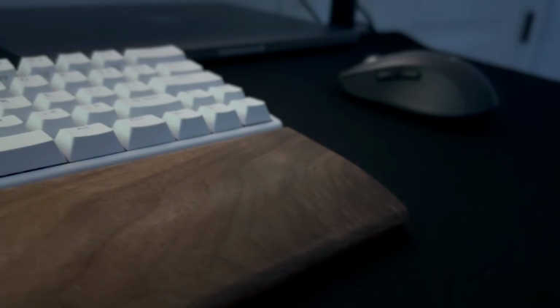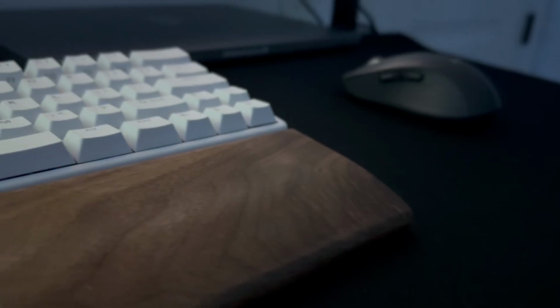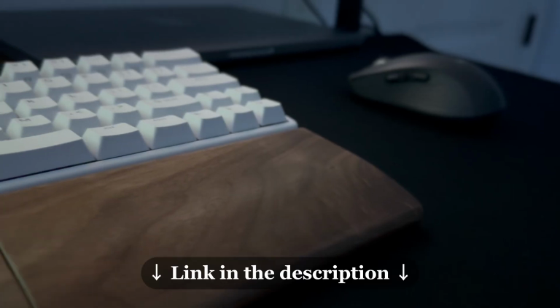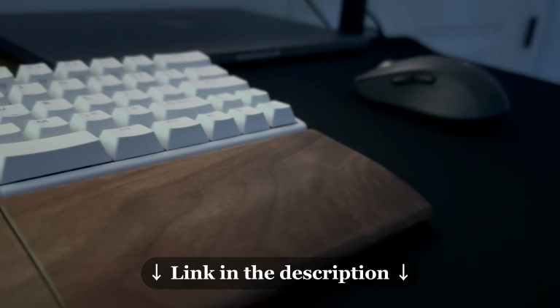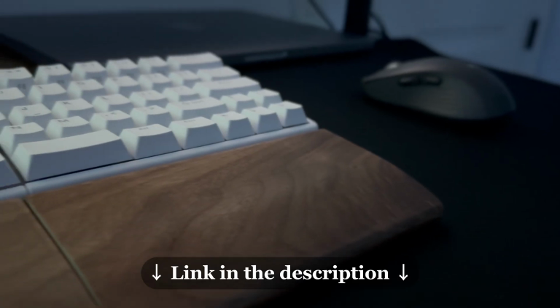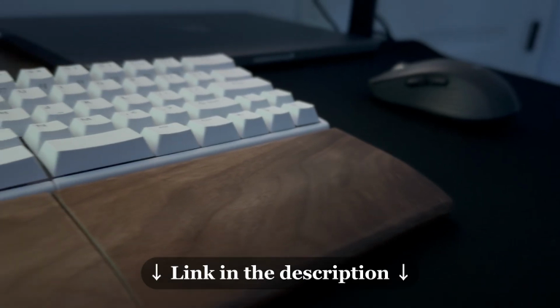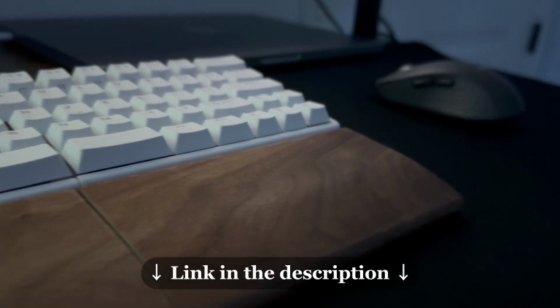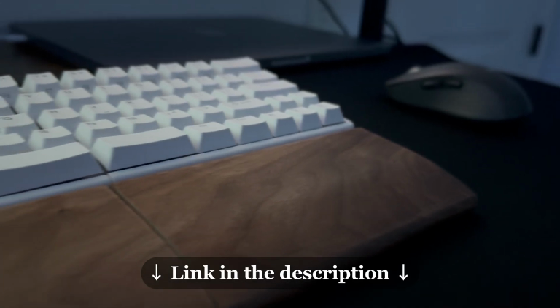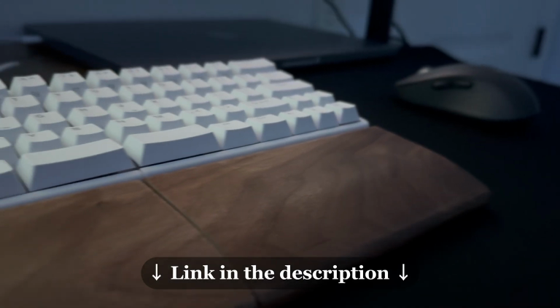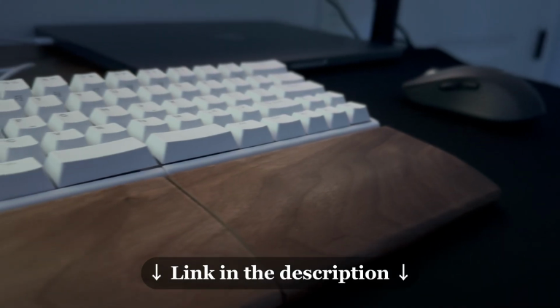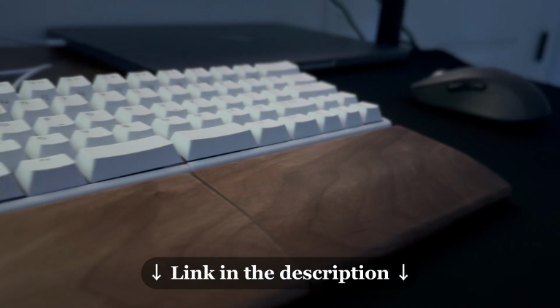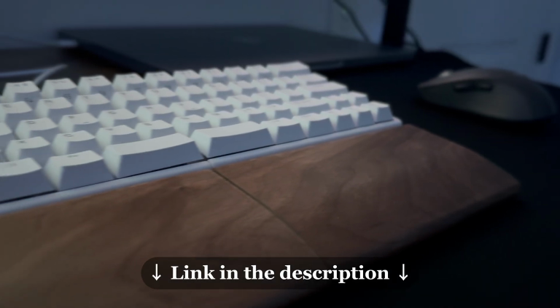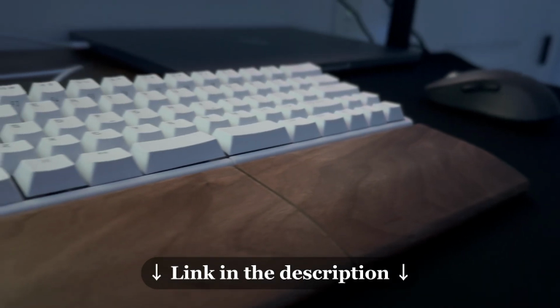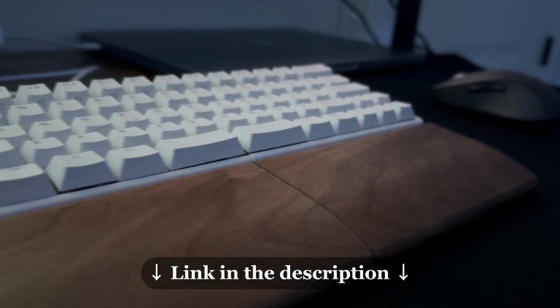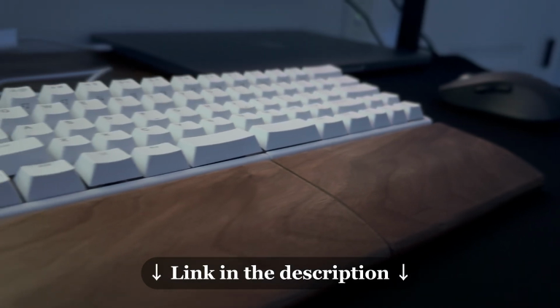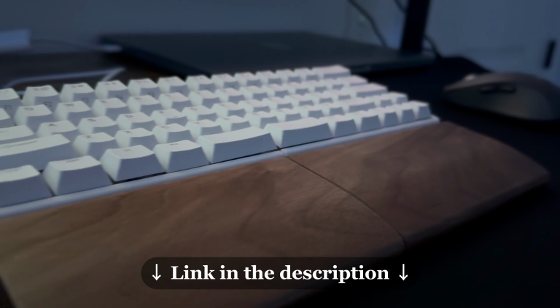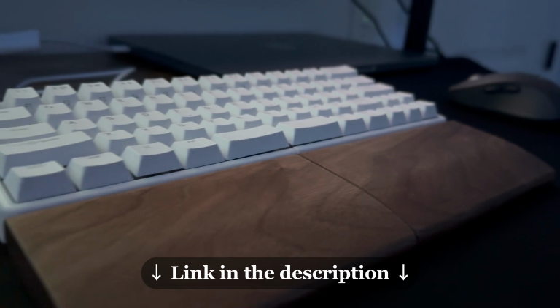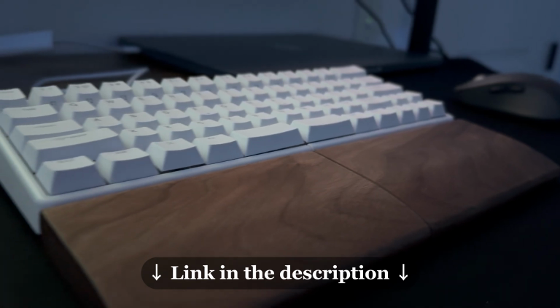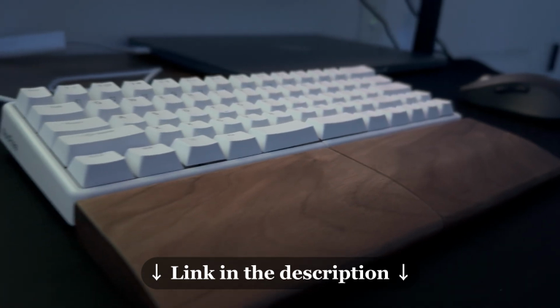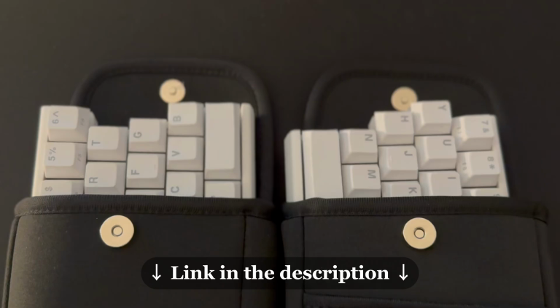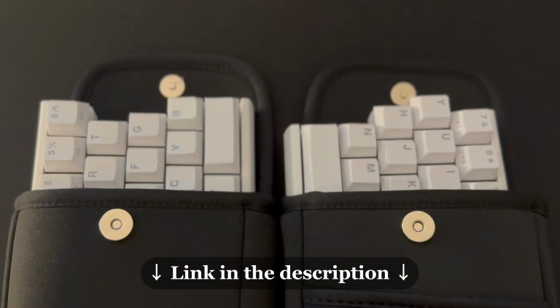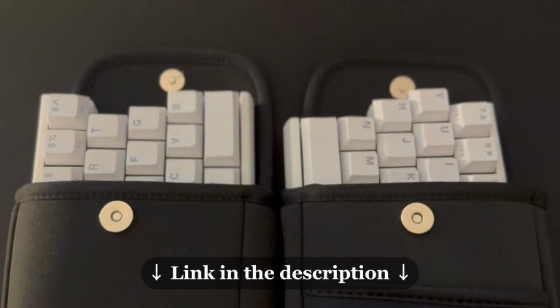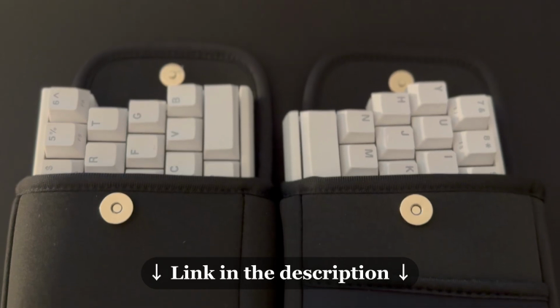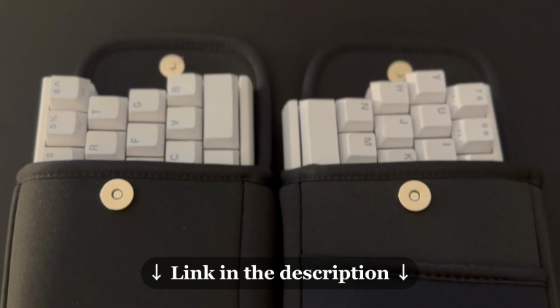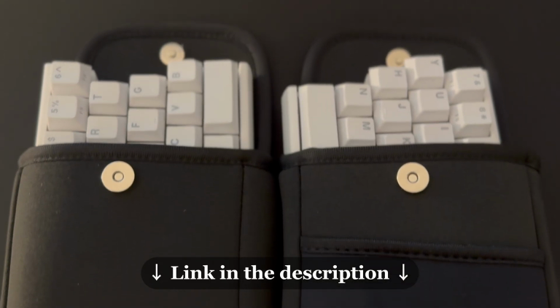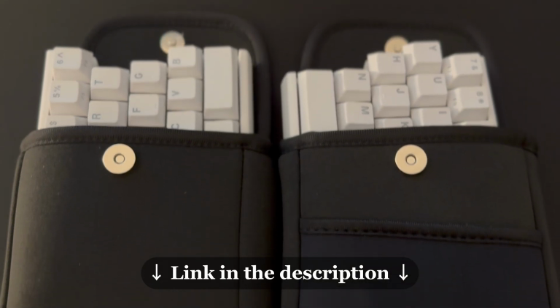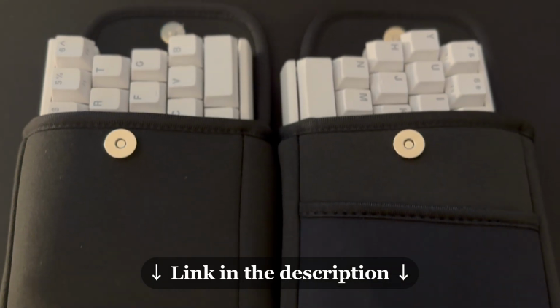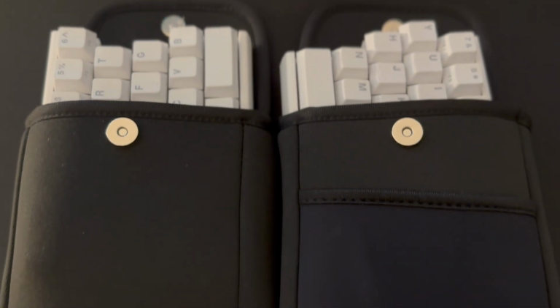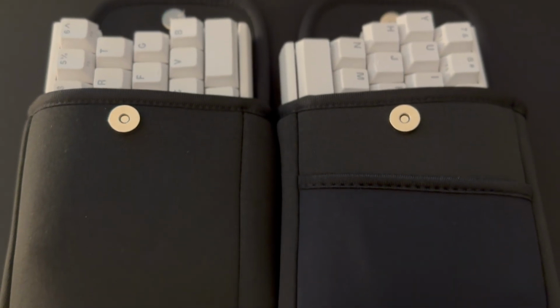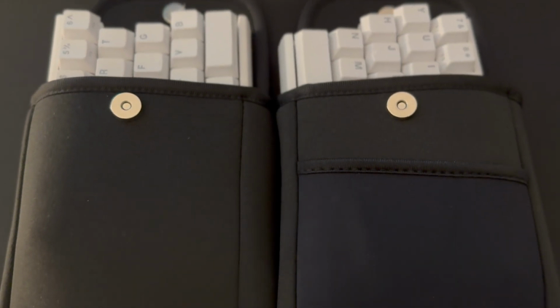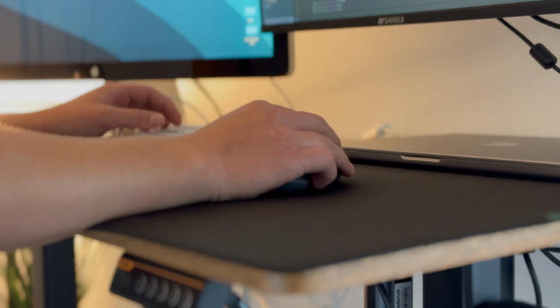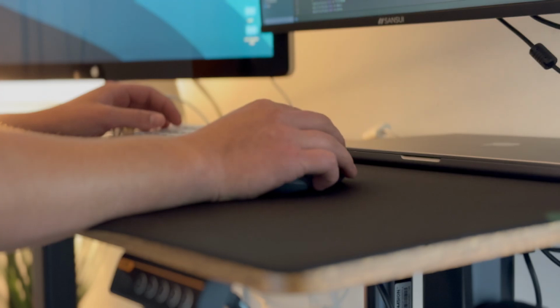I've been using this keyboard for a couple of days now, and so far I love it. Go check them out using the first link in the description.